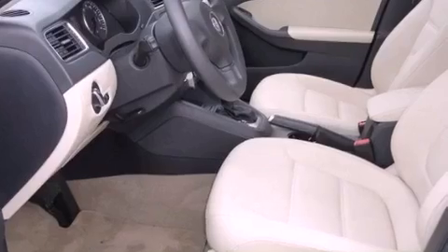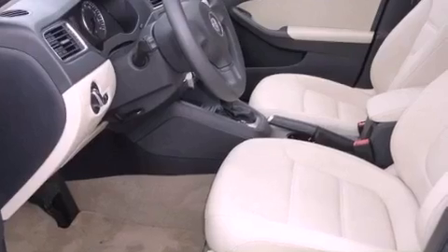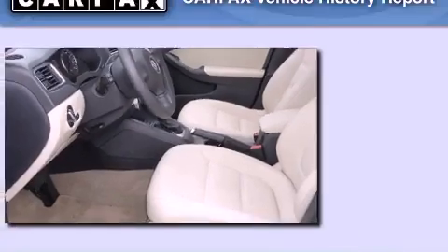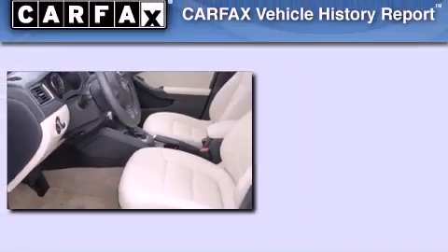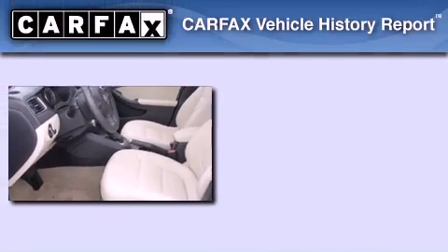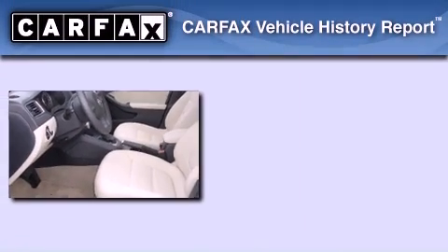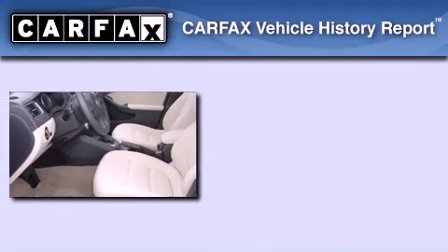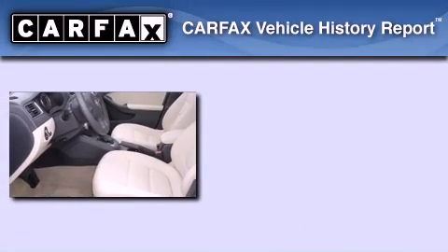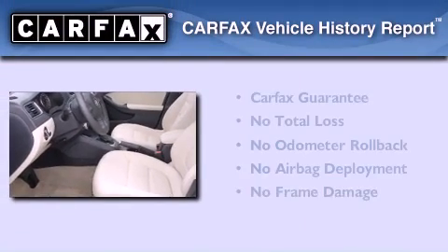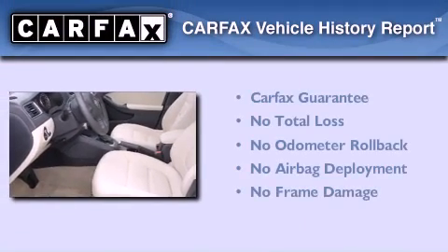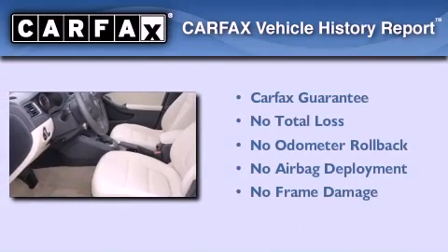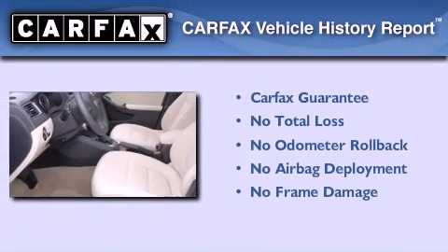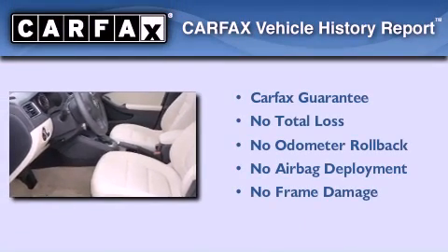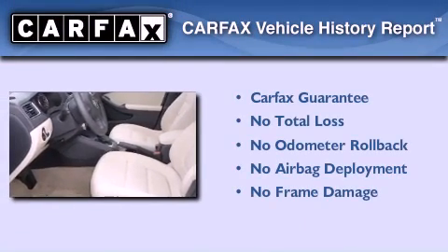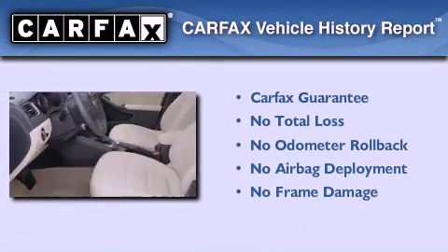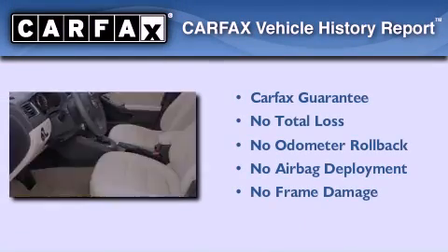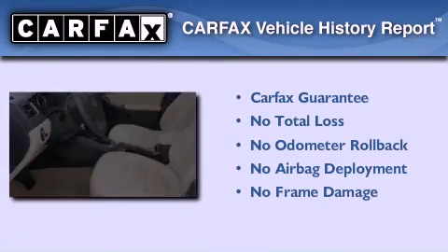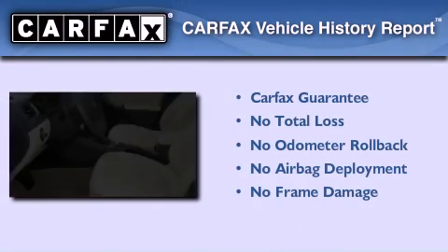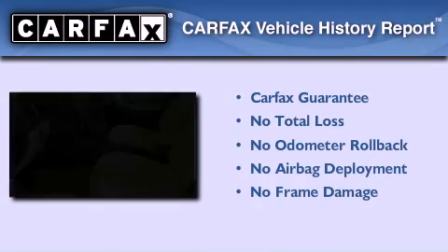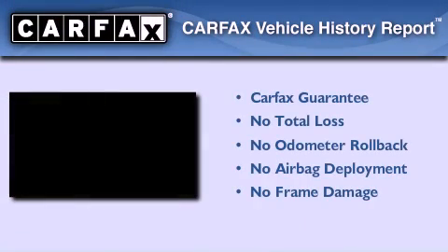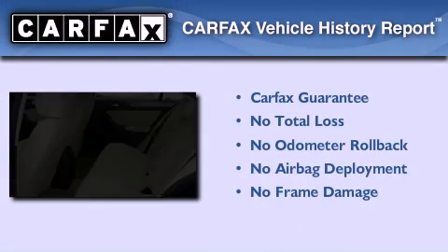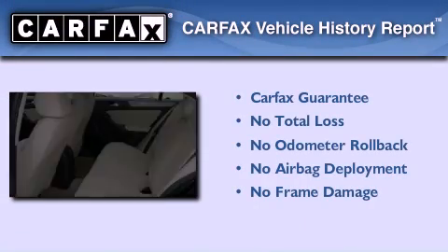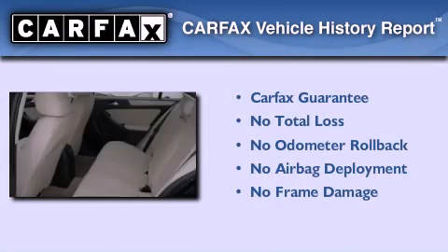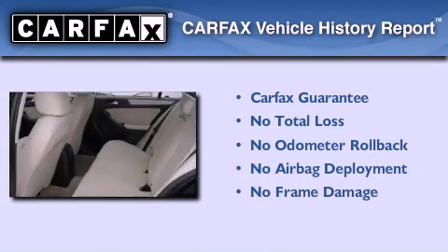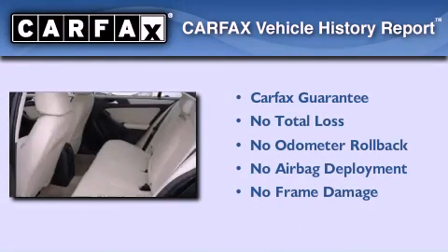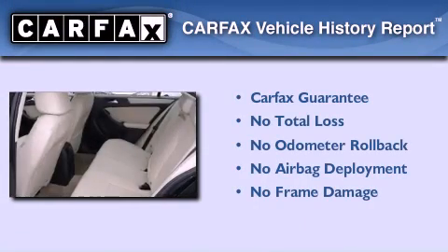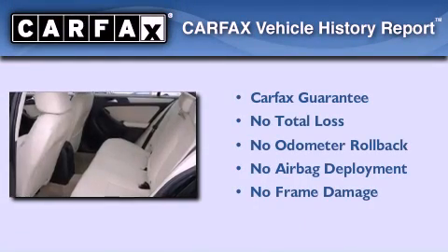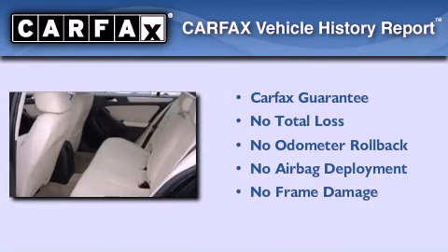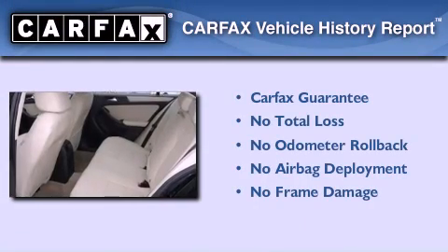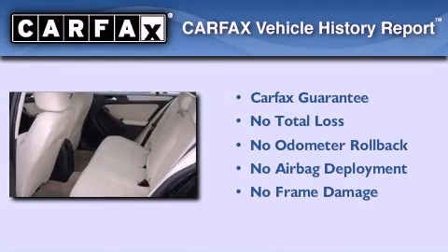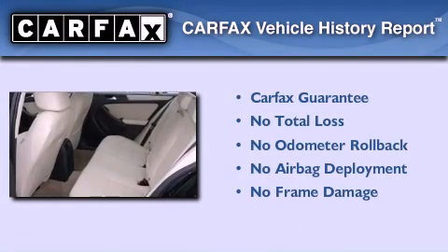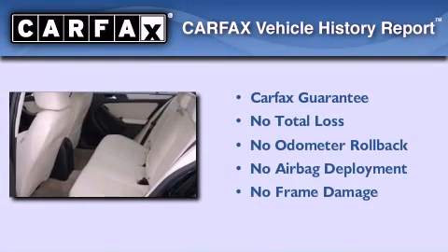Not to mention that this Volkswagen qualifies for the Carfax buyback guarantee.